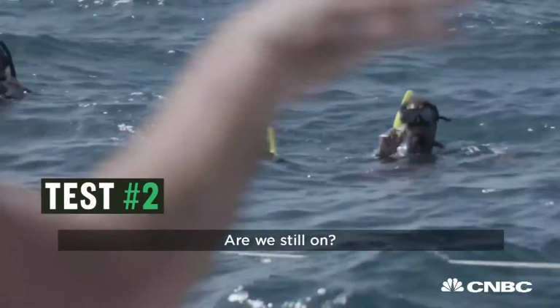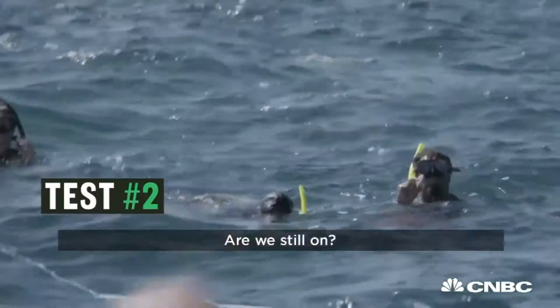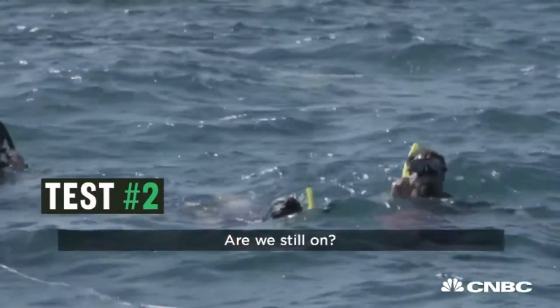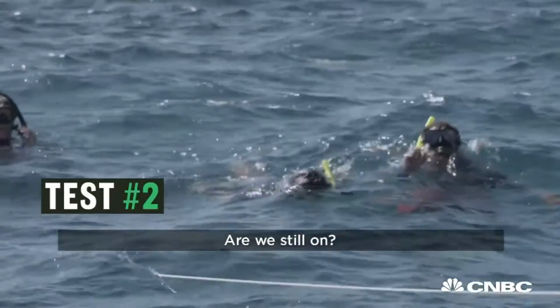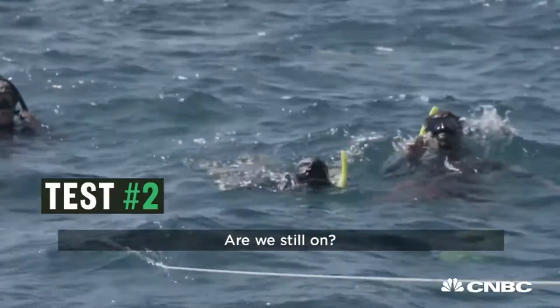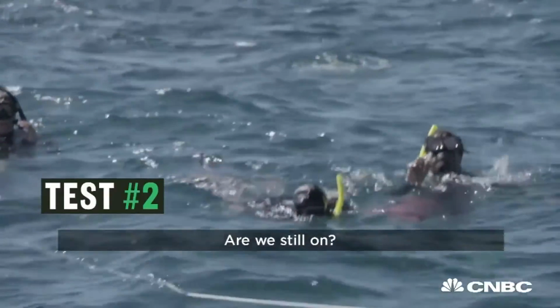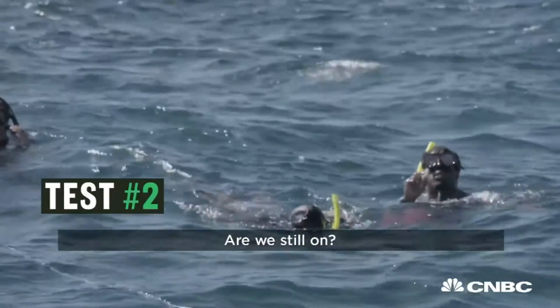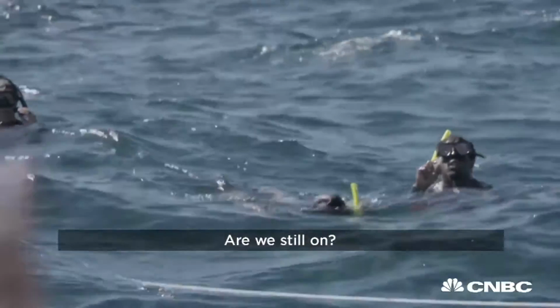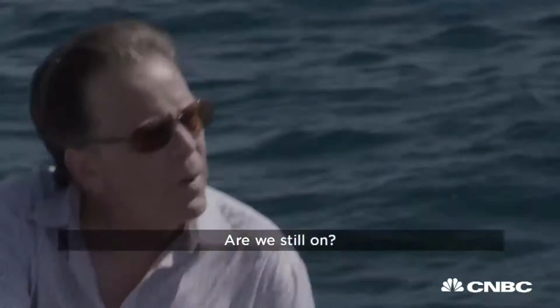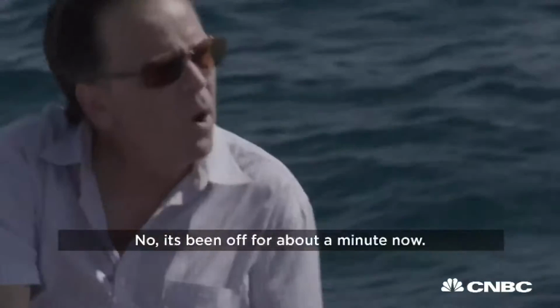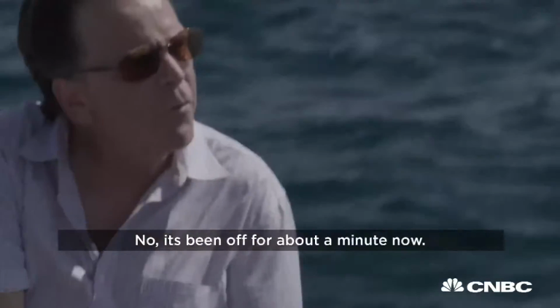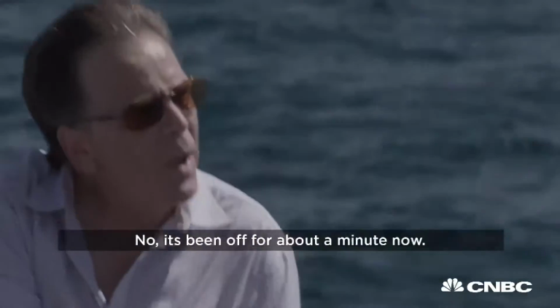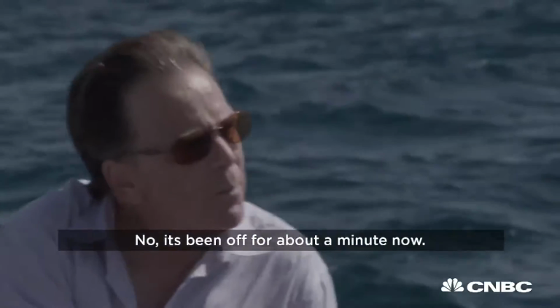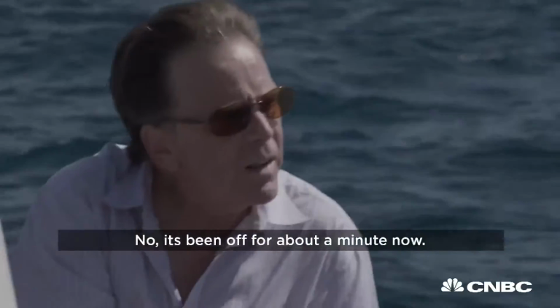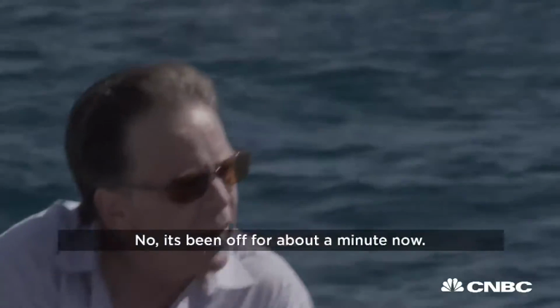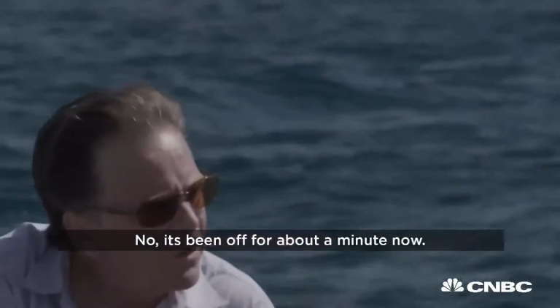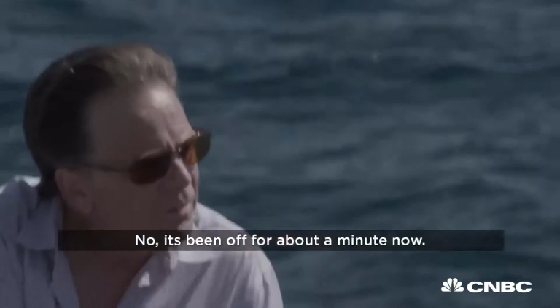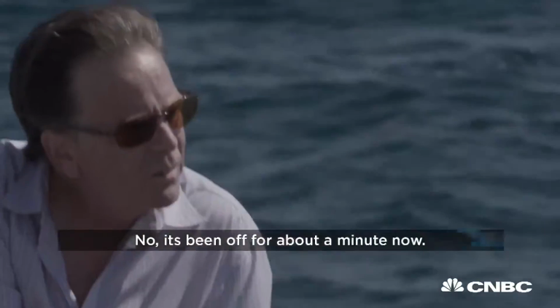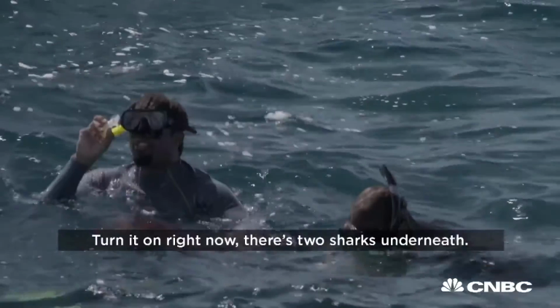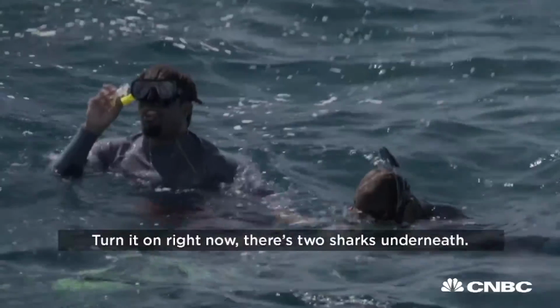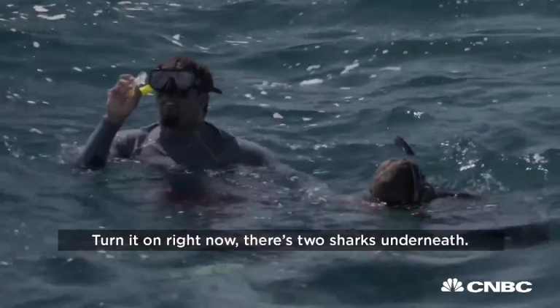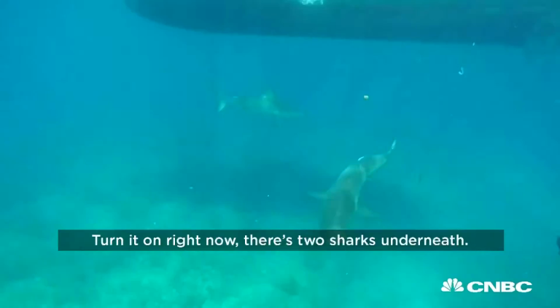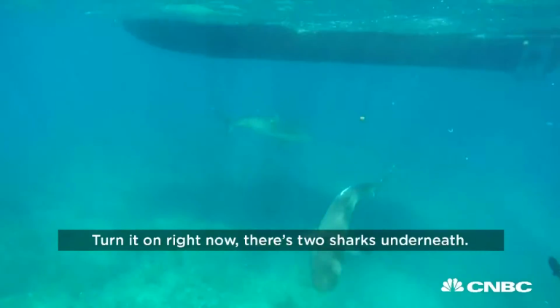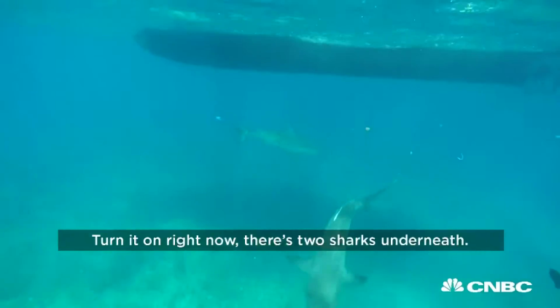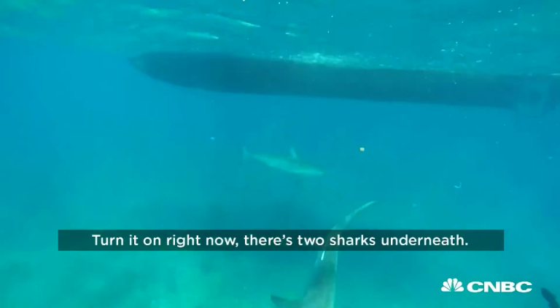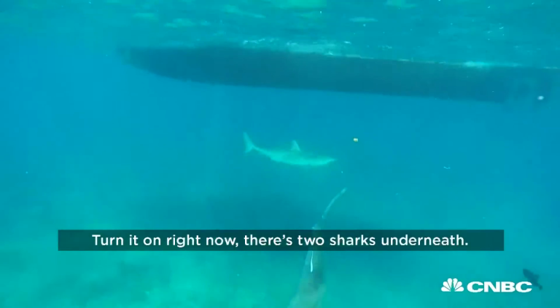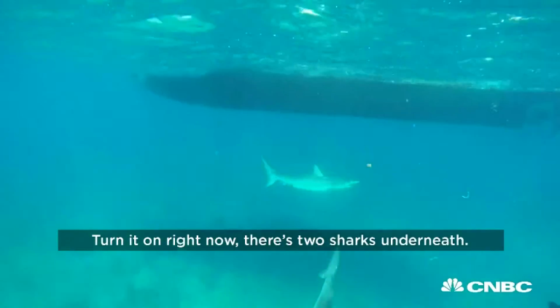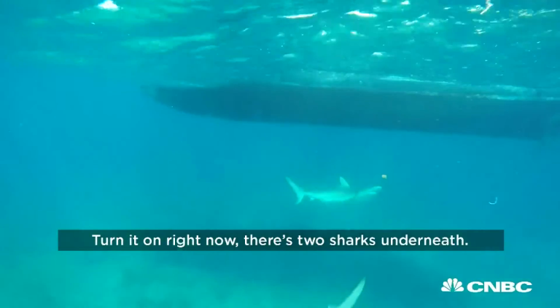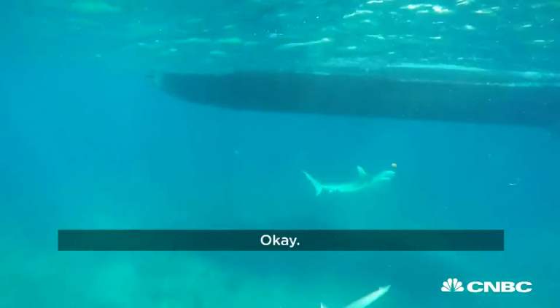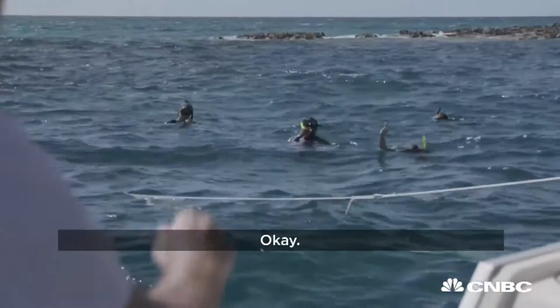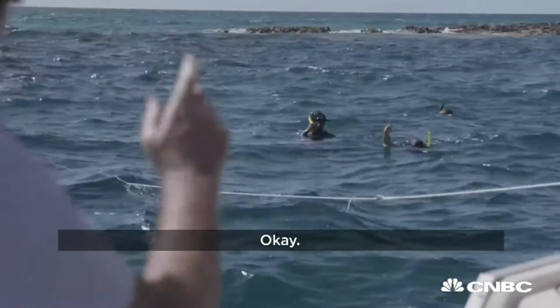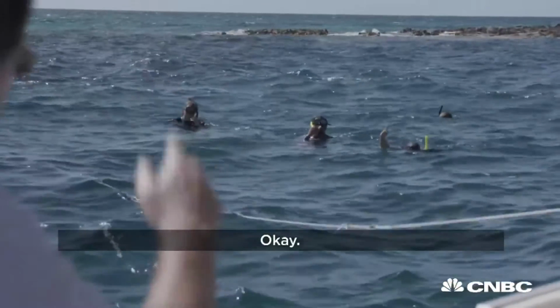Still on? No, it's been off — it's been off about a minute now. Turn it on right now. There's two sharks underneath.